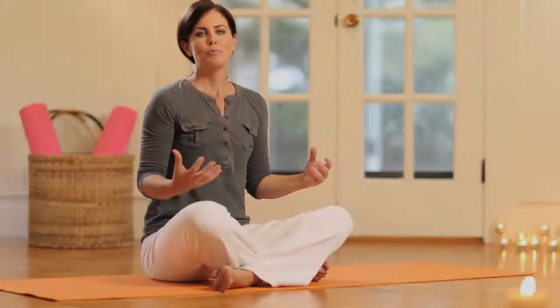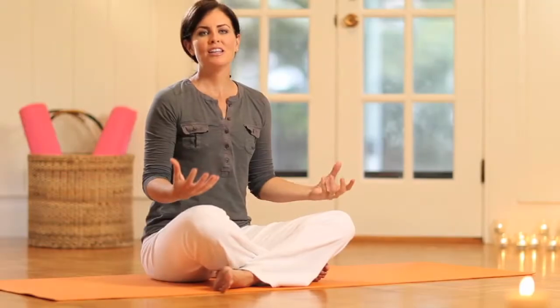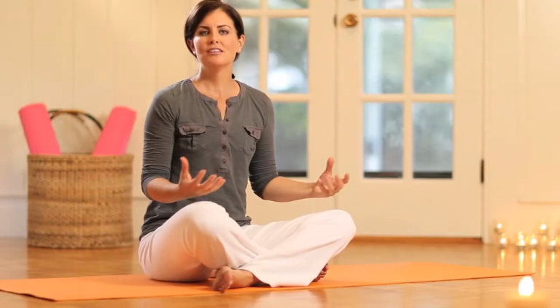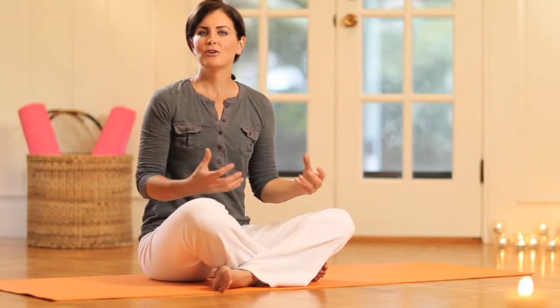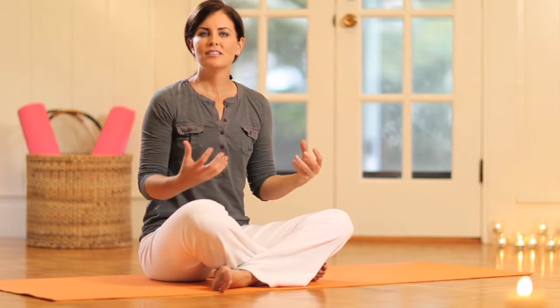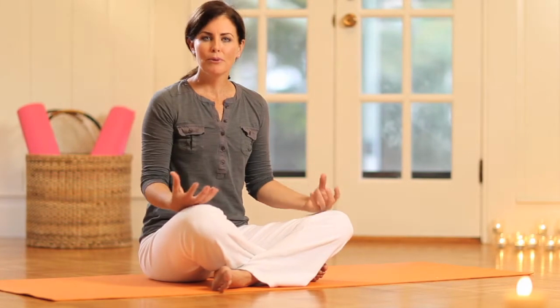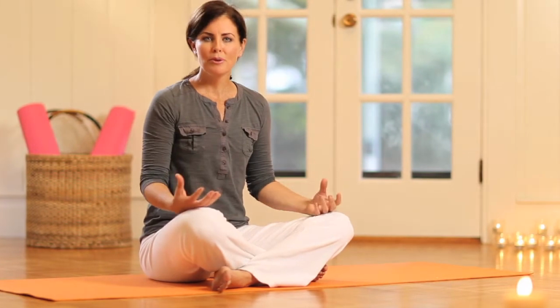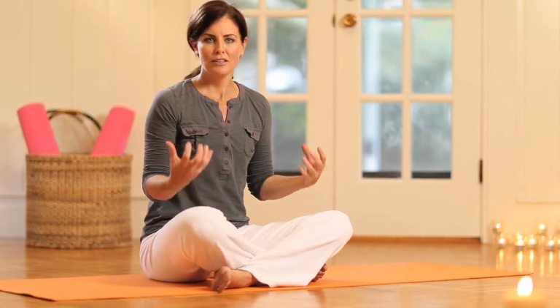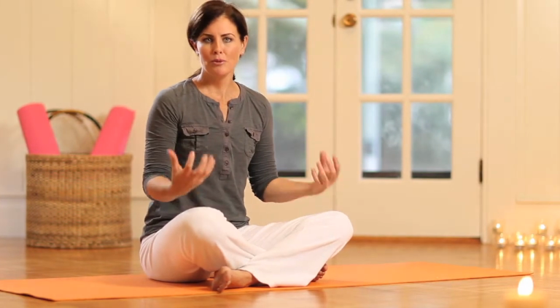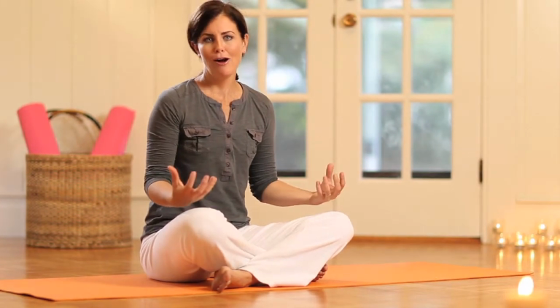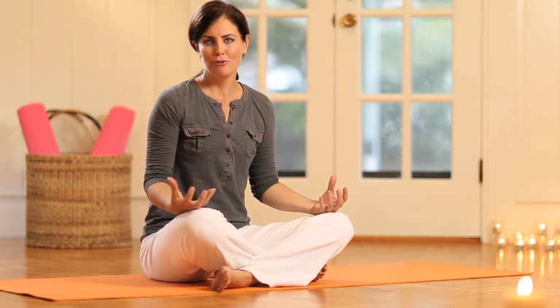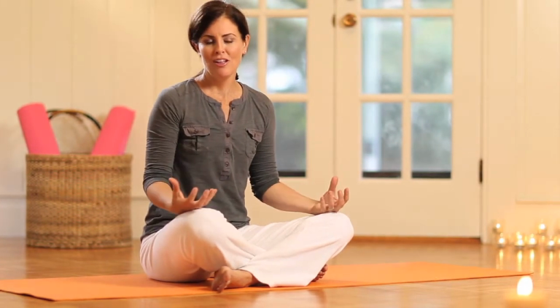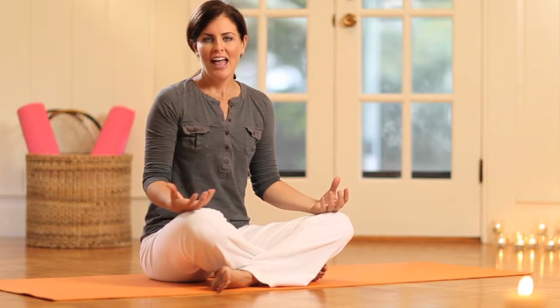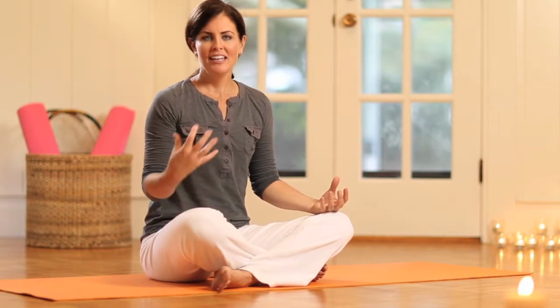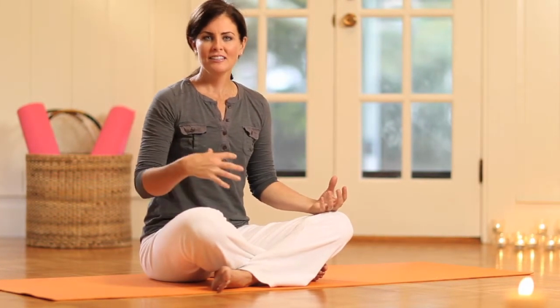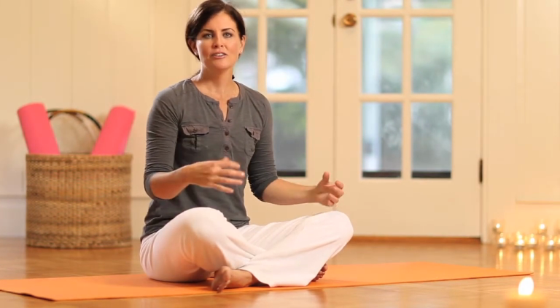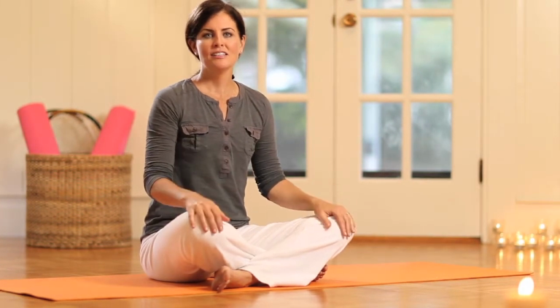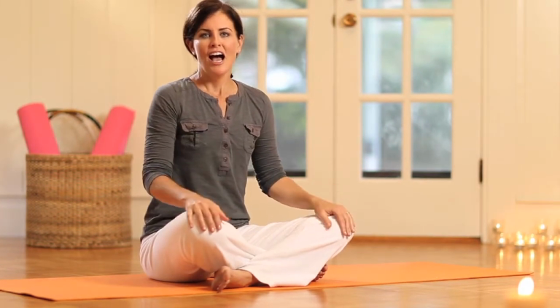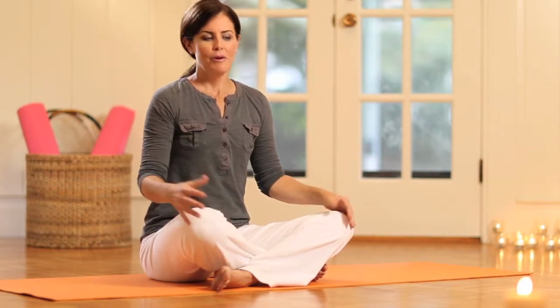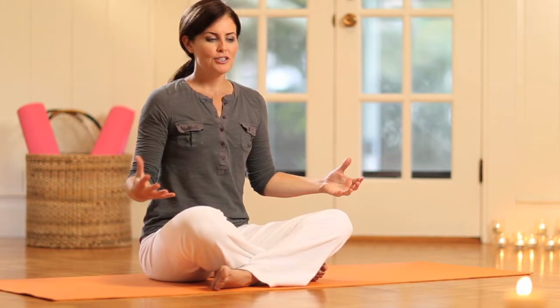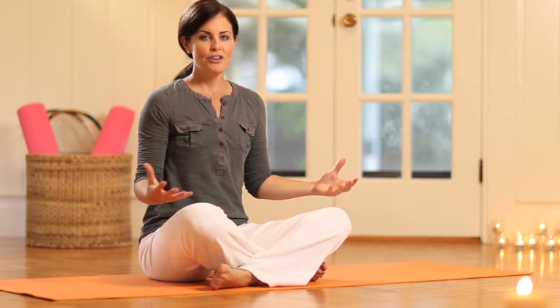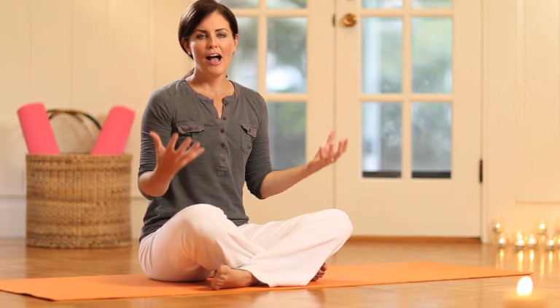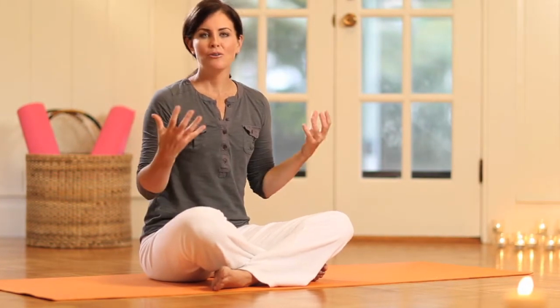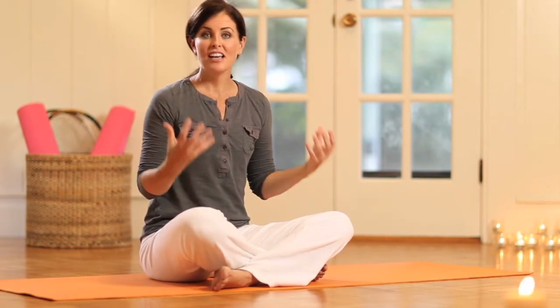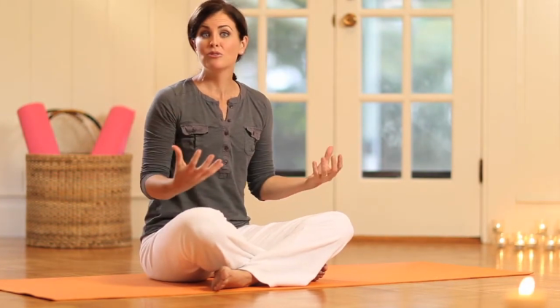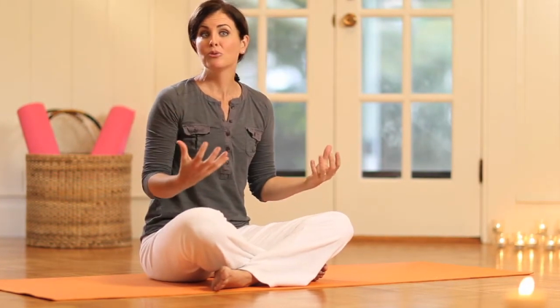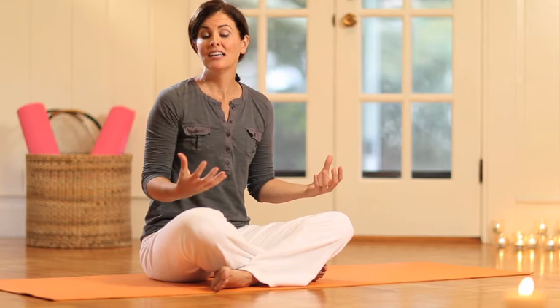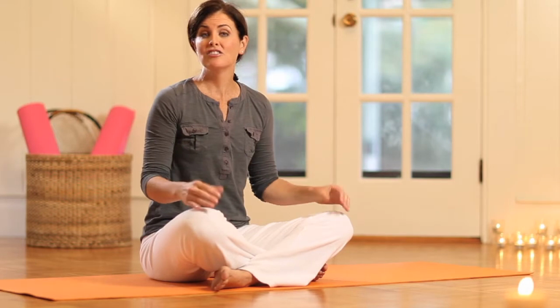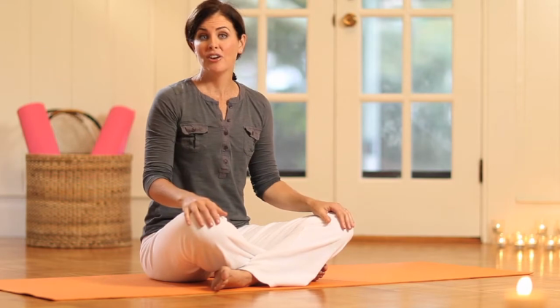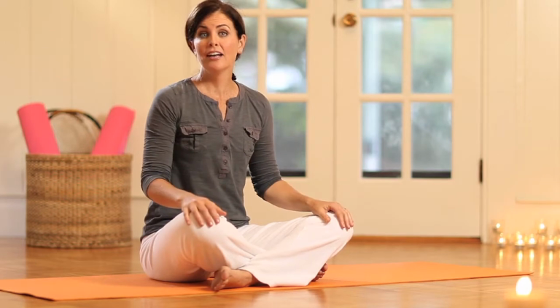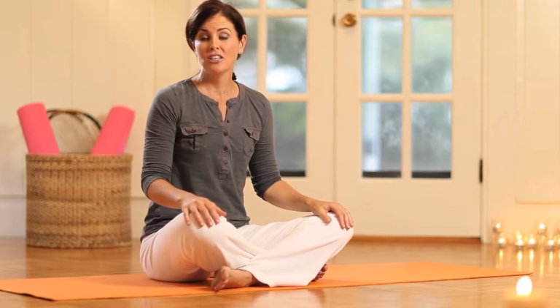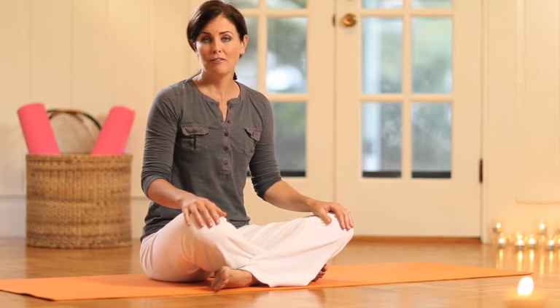Breathing is so simple but yet so powerful, and in this series I want to show you how central breathing is to your energy level.